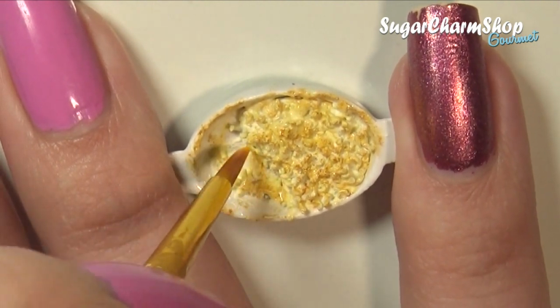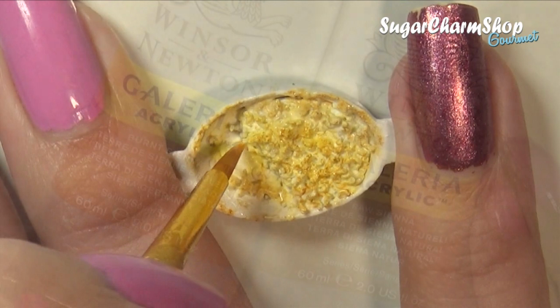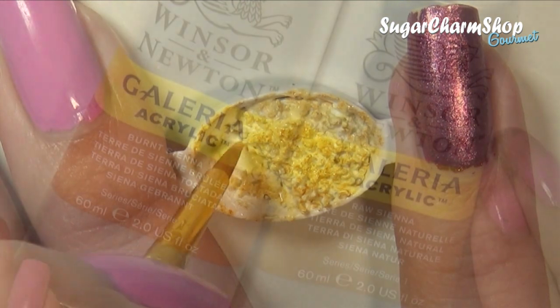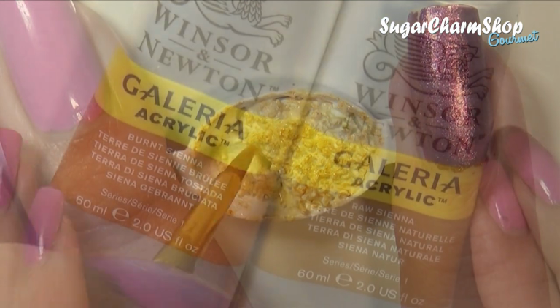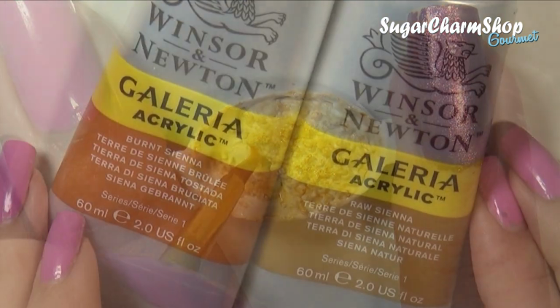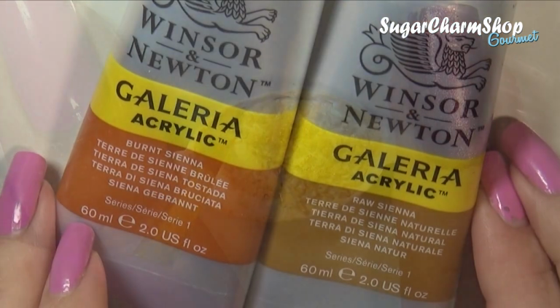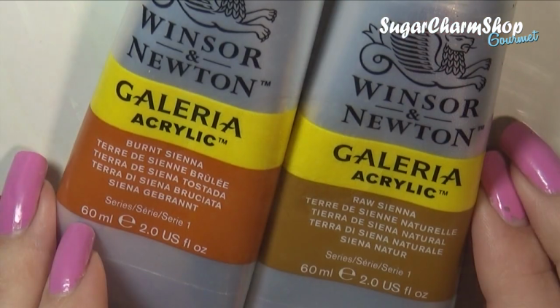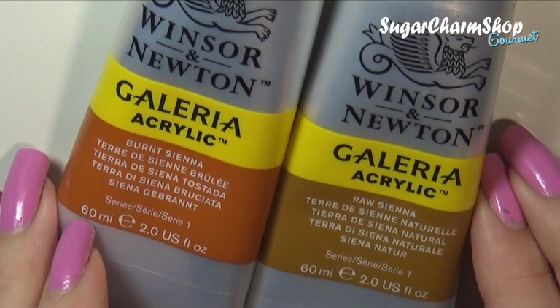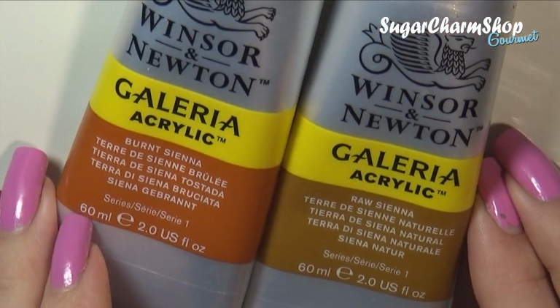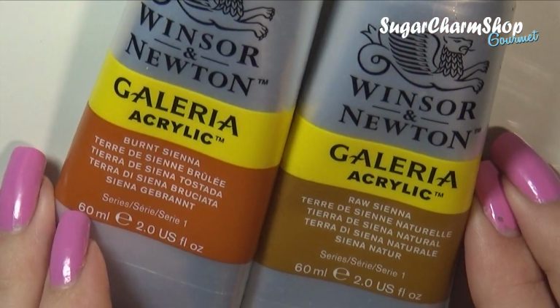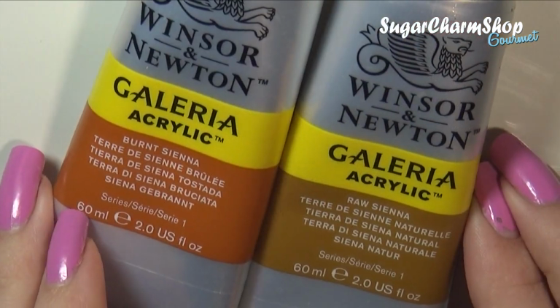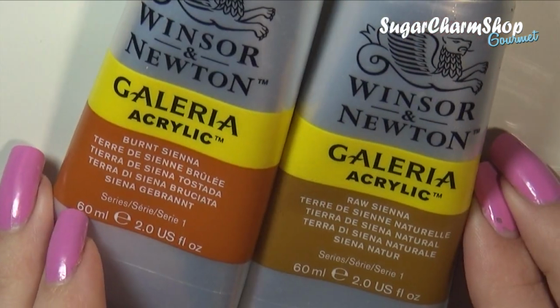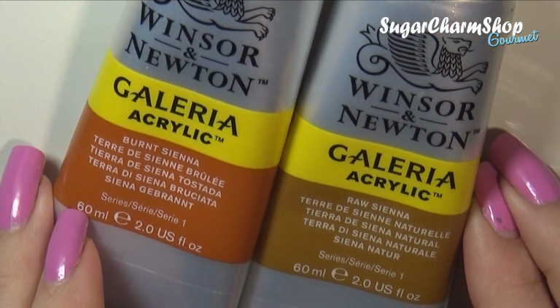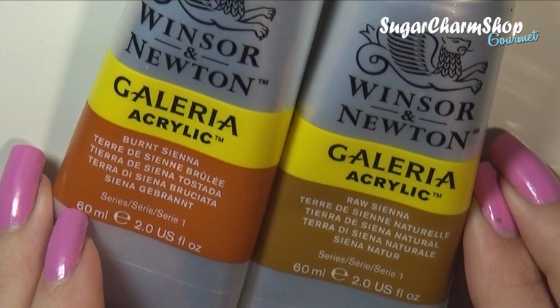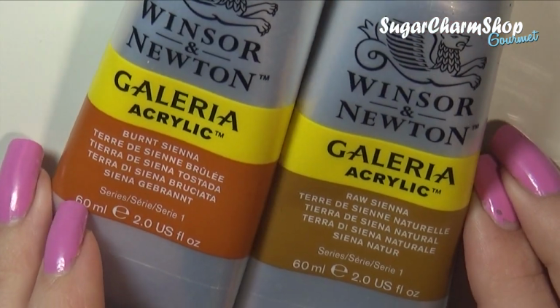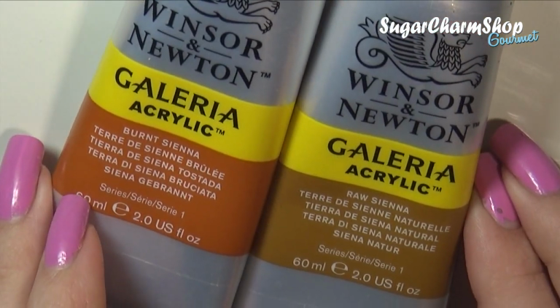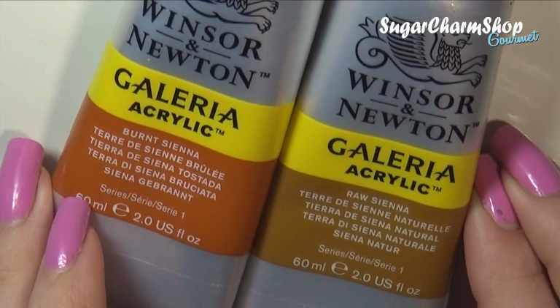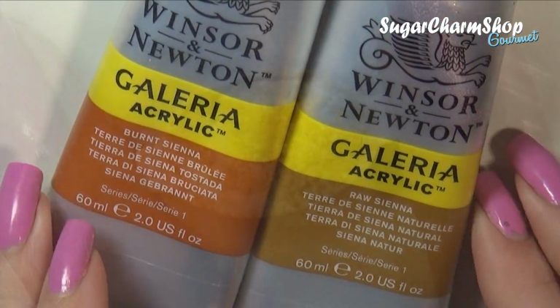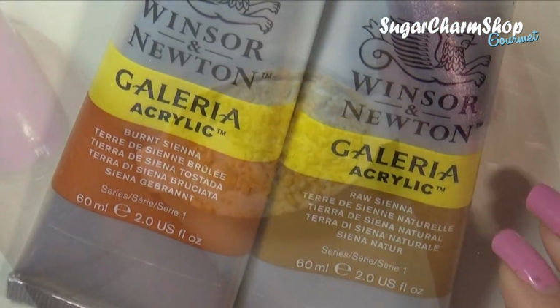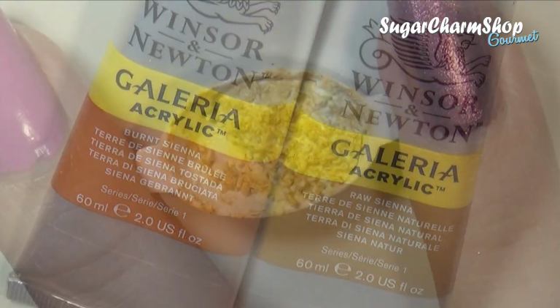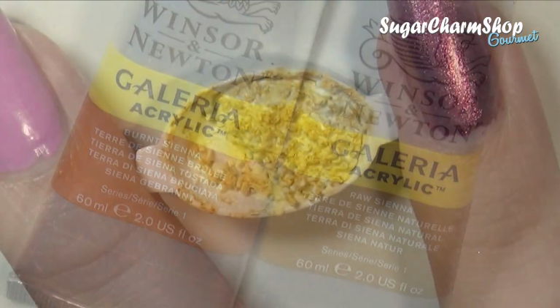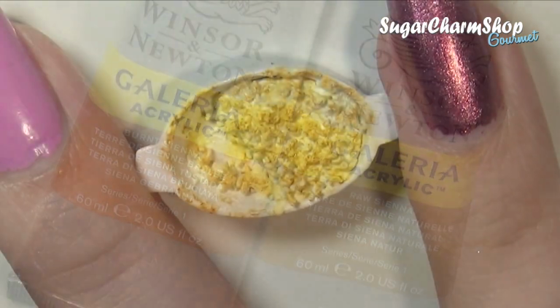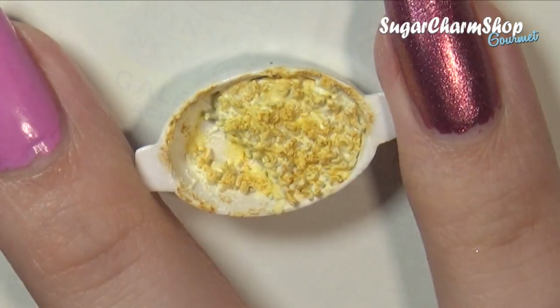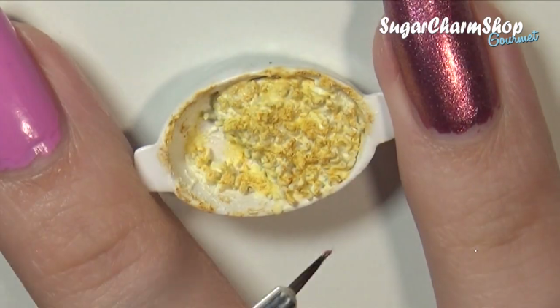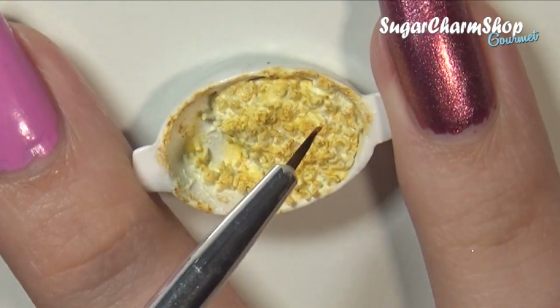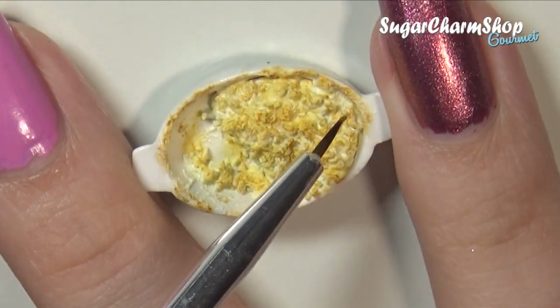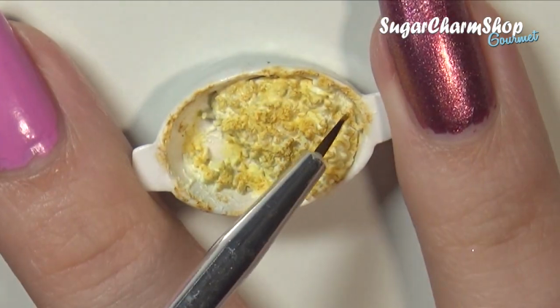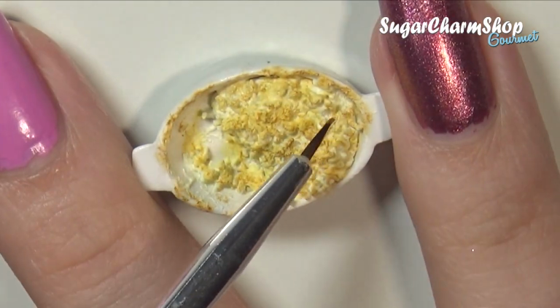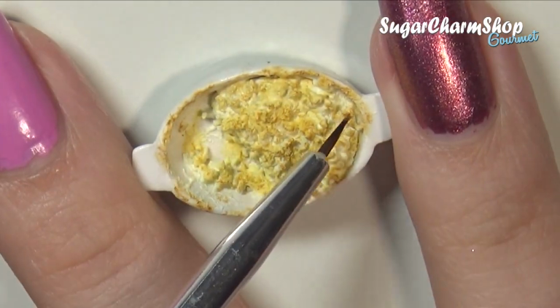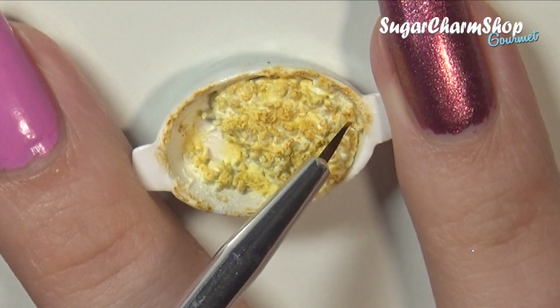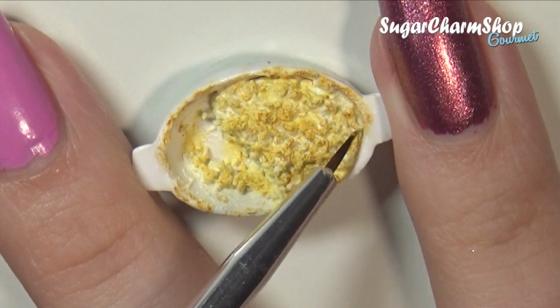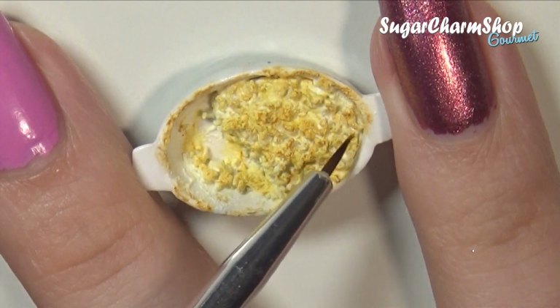I added some more shading using acrylic paint, starting out with the lighter shade and then going in with the darker one.